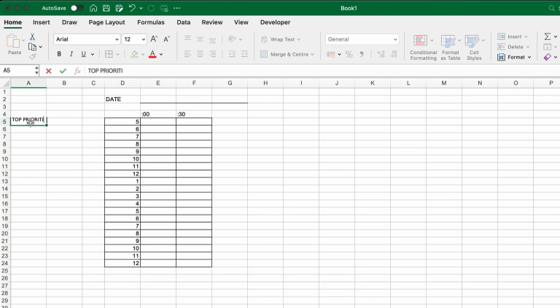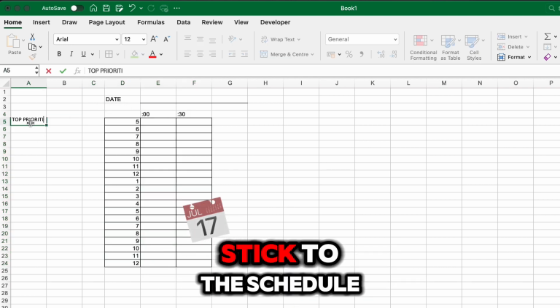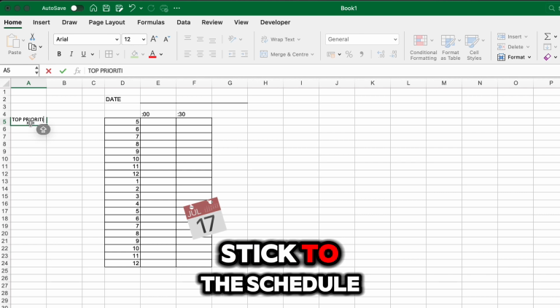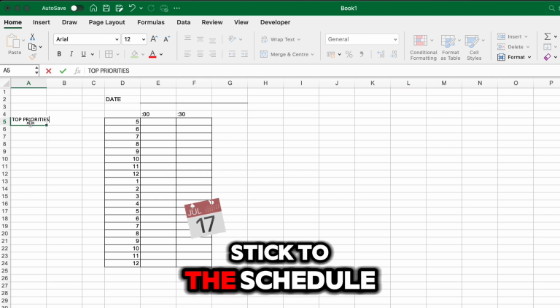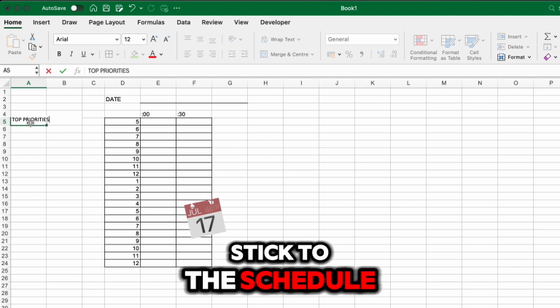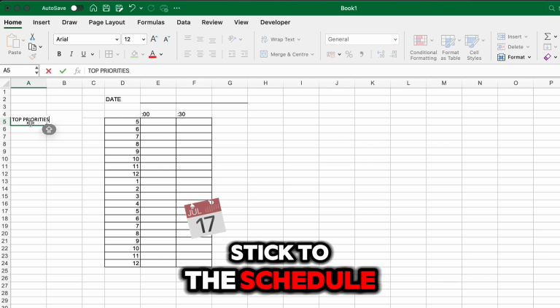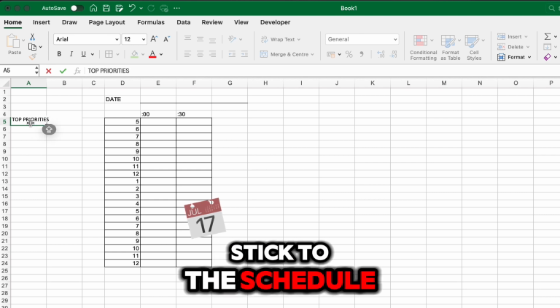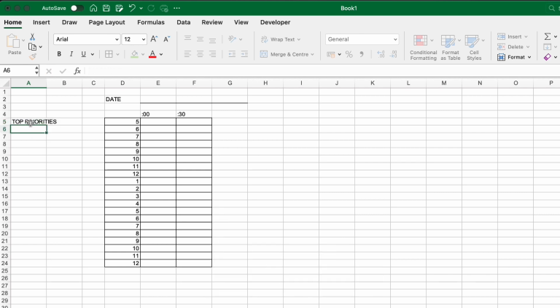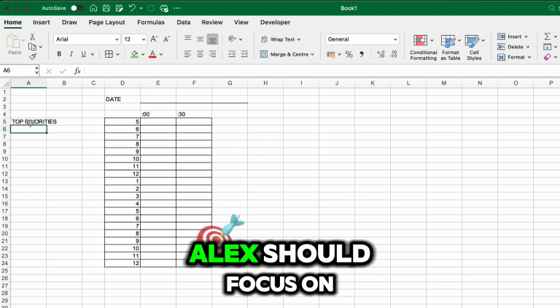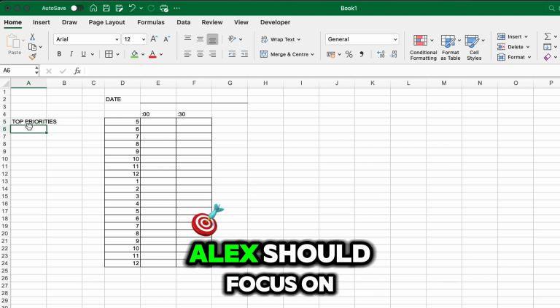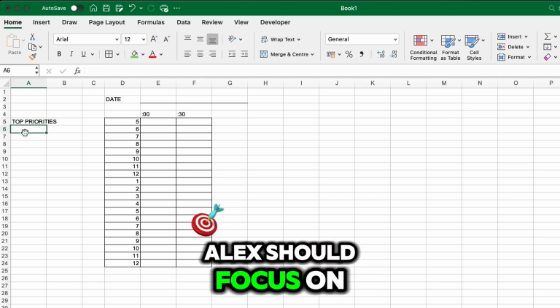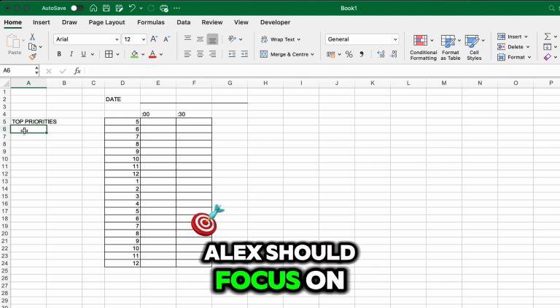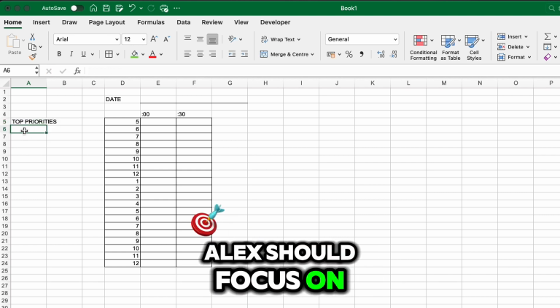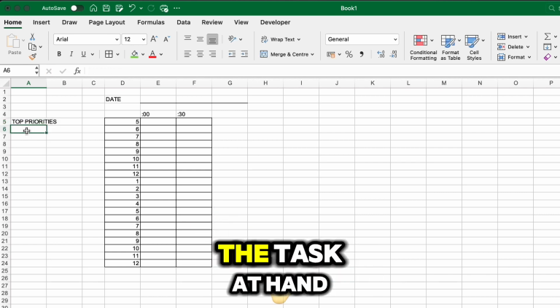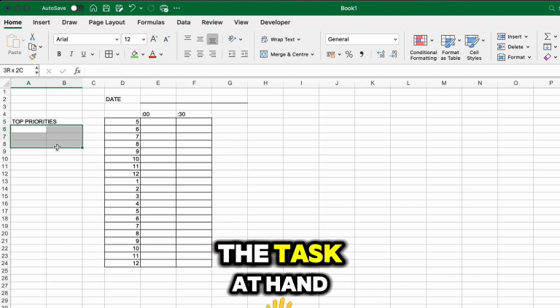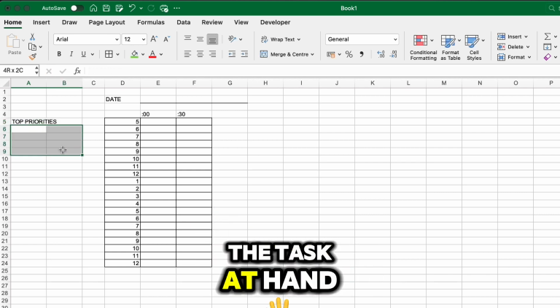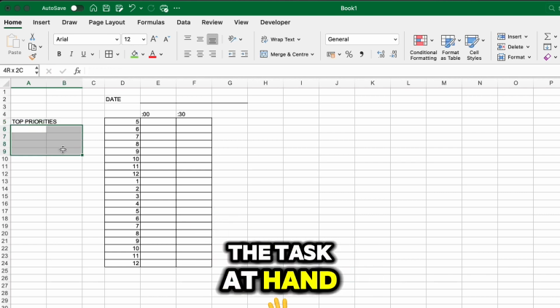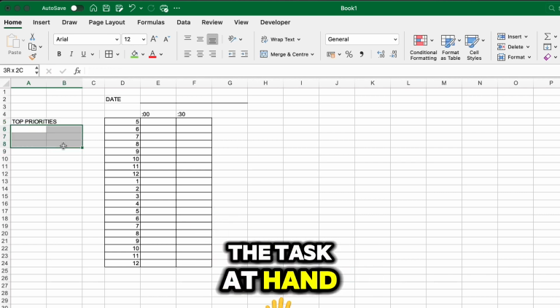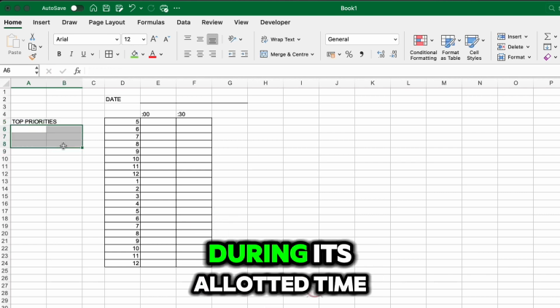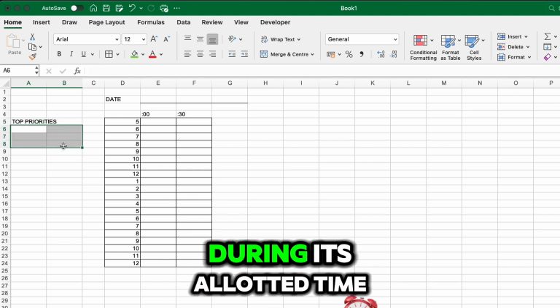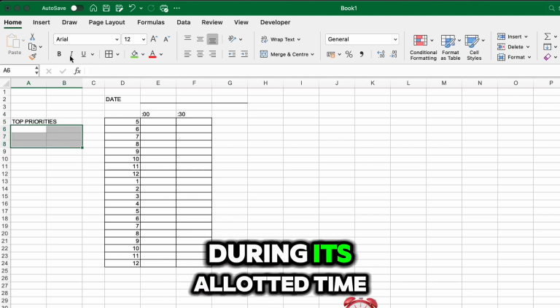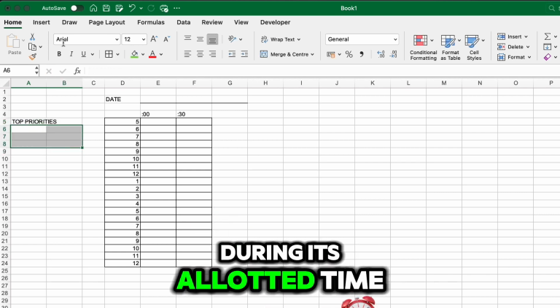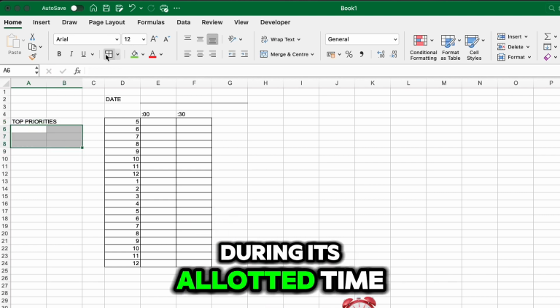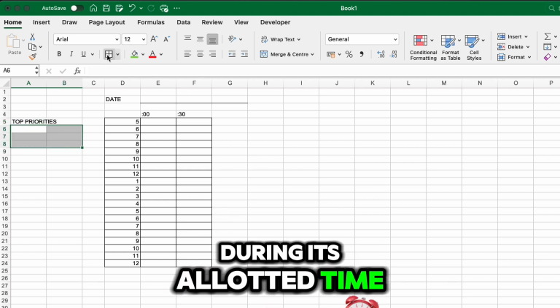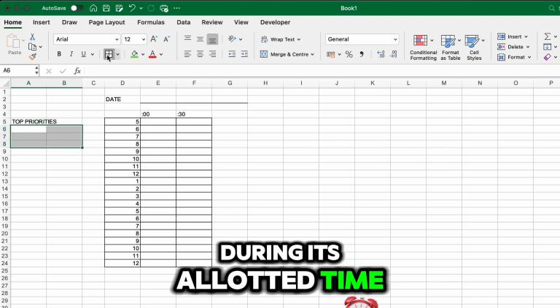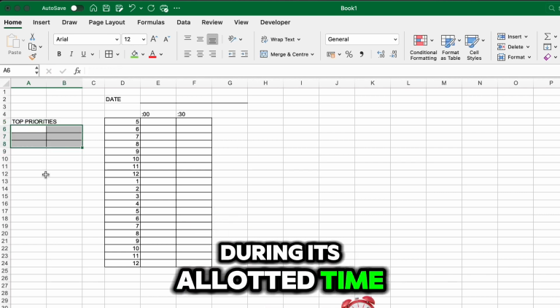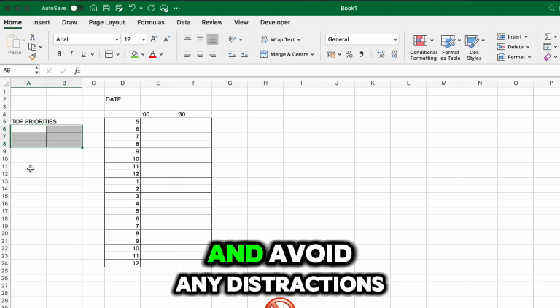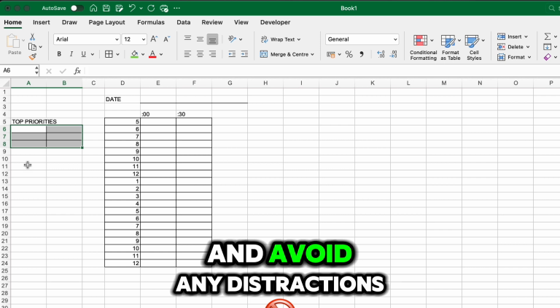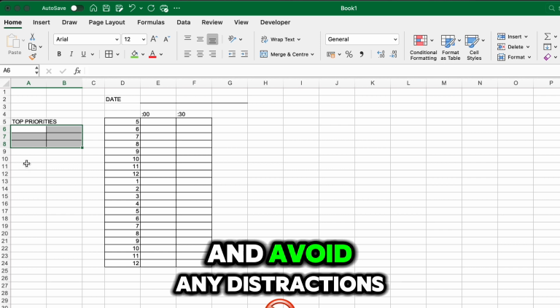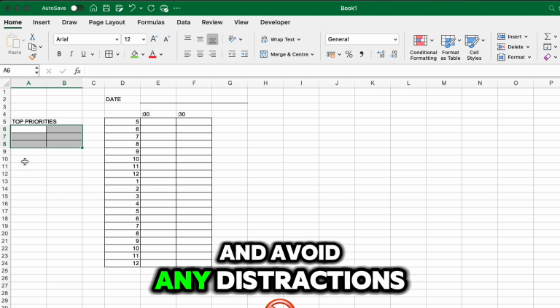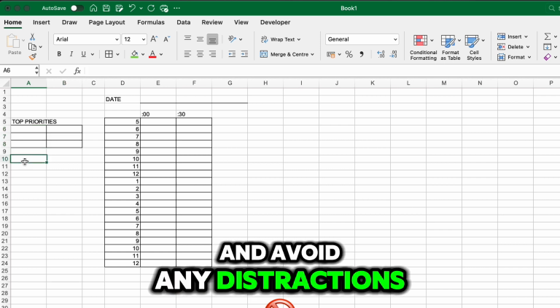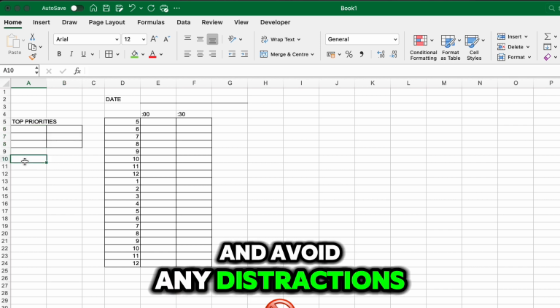Step three: Stick to the schedule. Alex should focus on the task at hand during its allotted time and avoid any distractions.